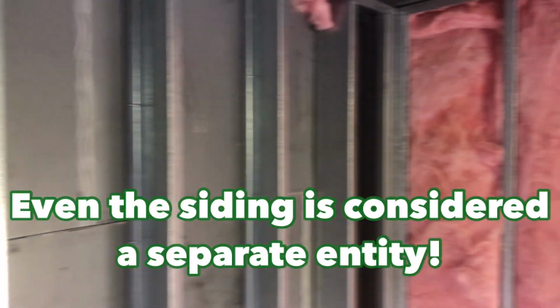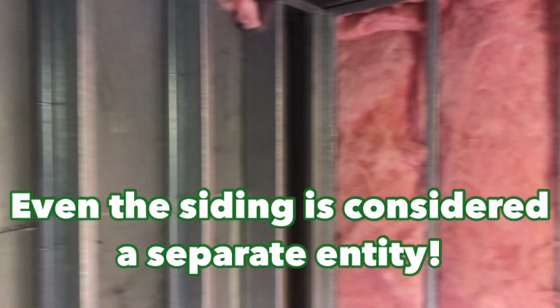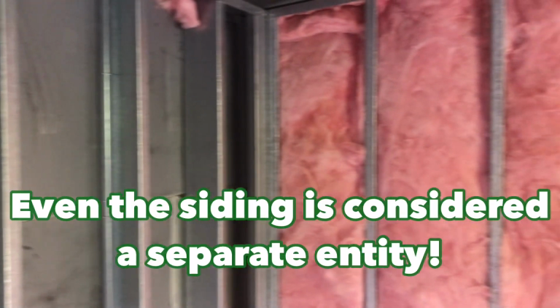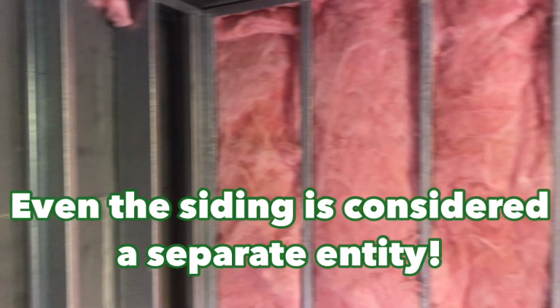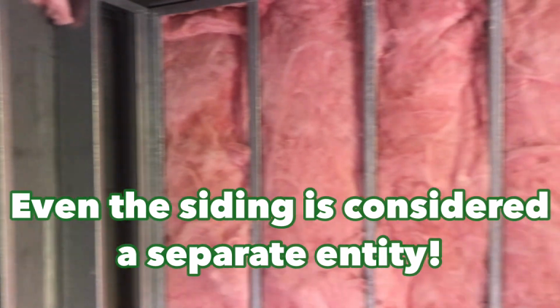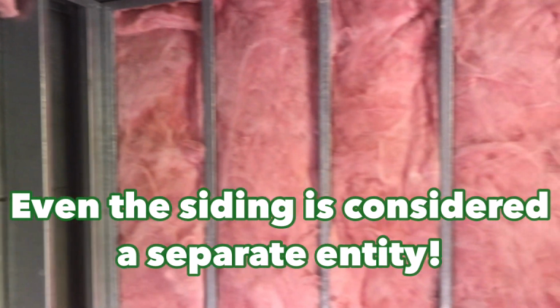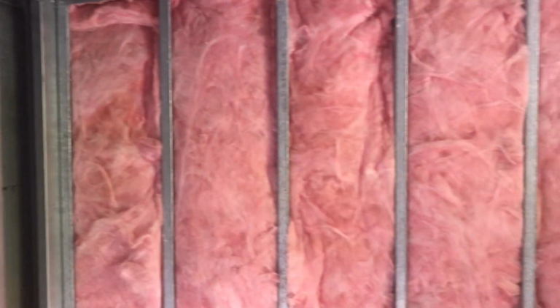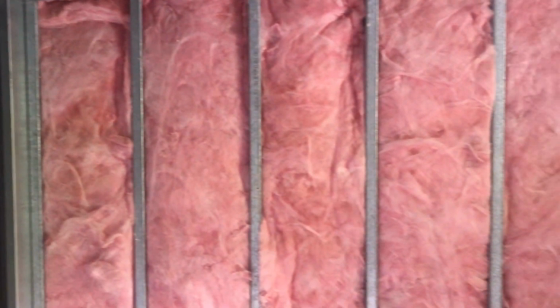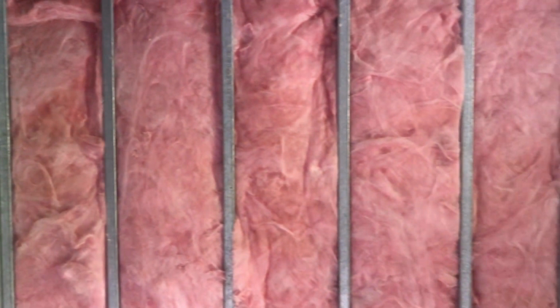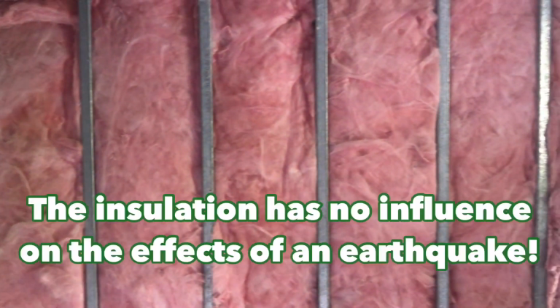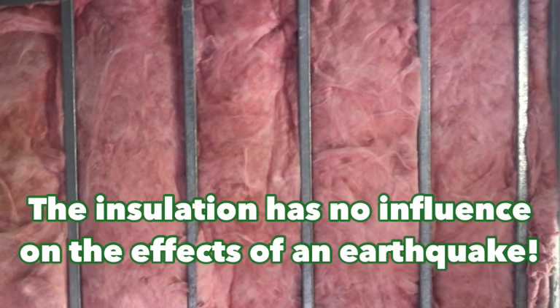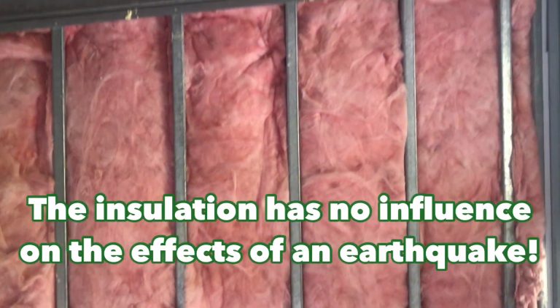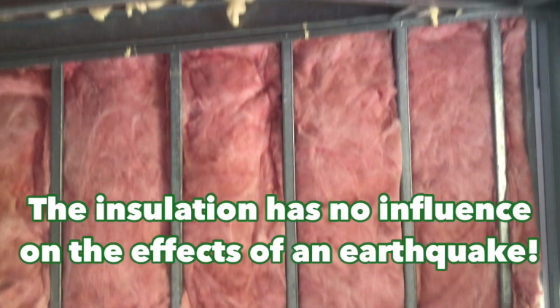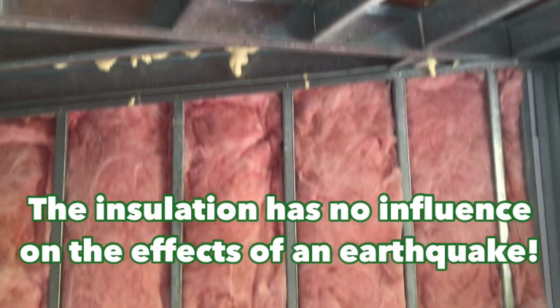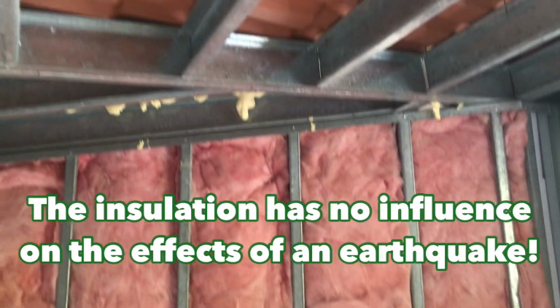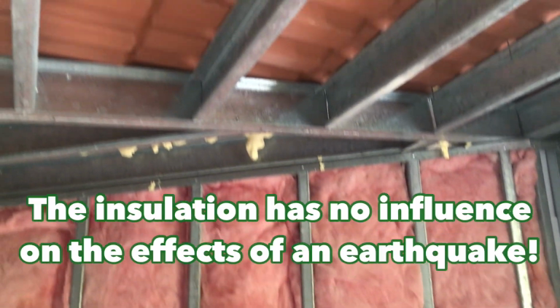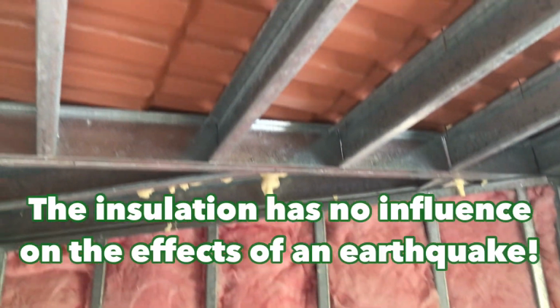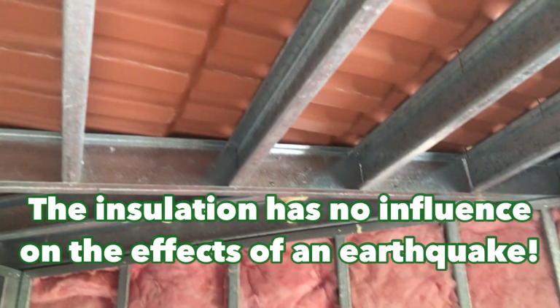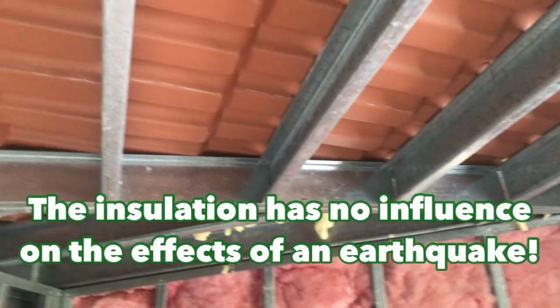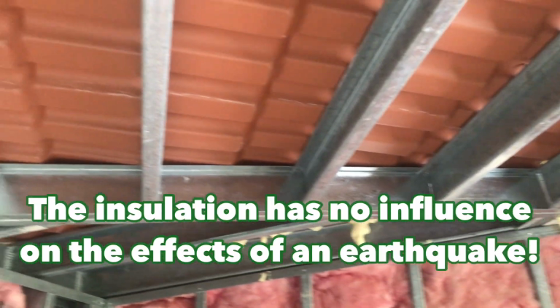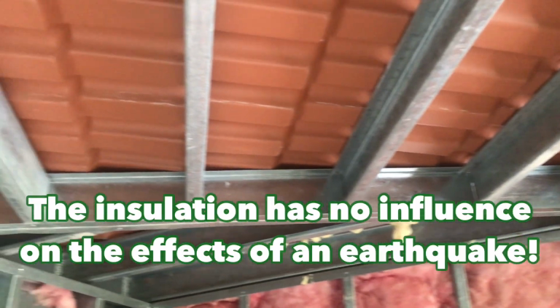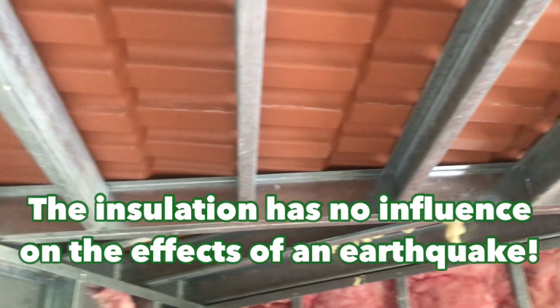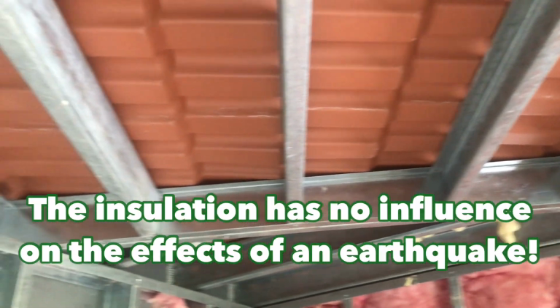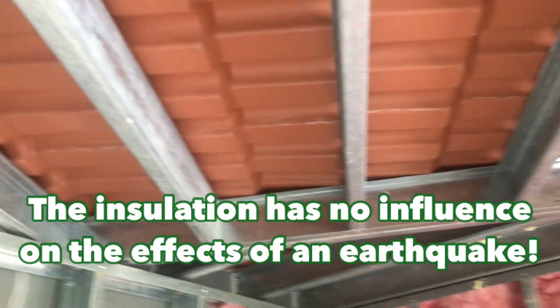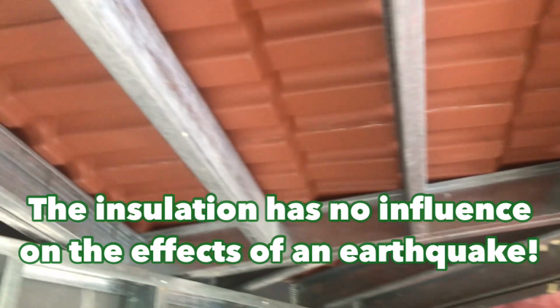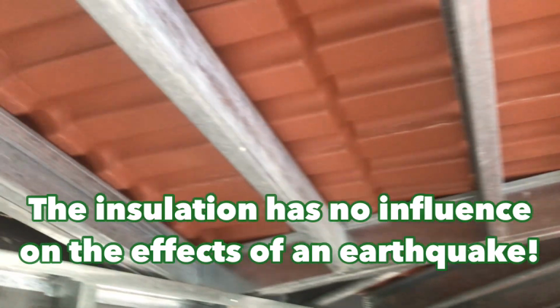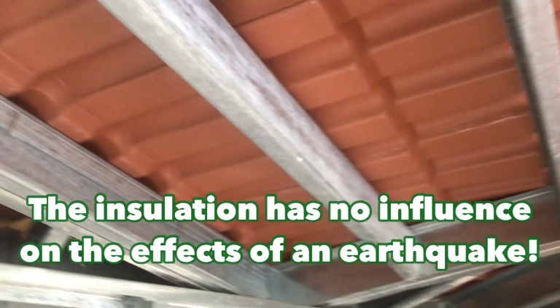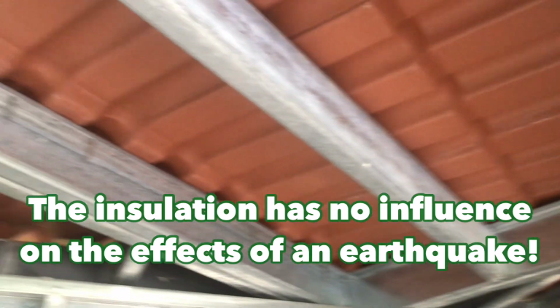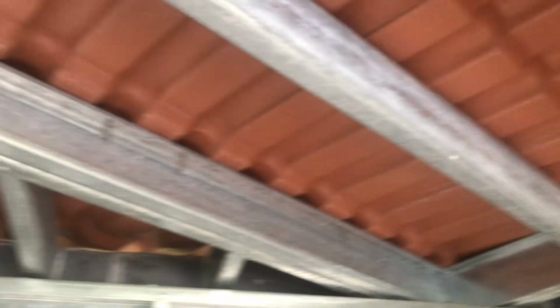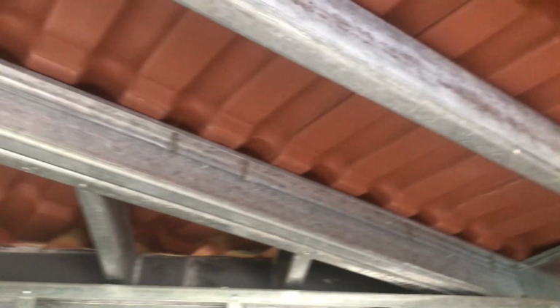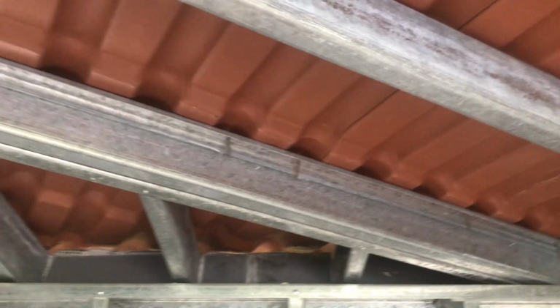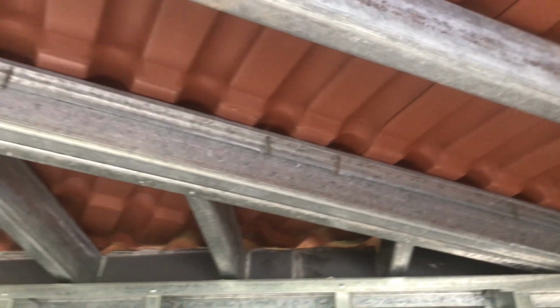Even the siding is considered a separate entity because it's screwed in. The insulation has no influence on the effects of an earthquake because it is so light.